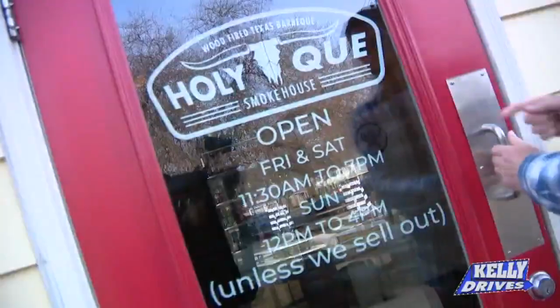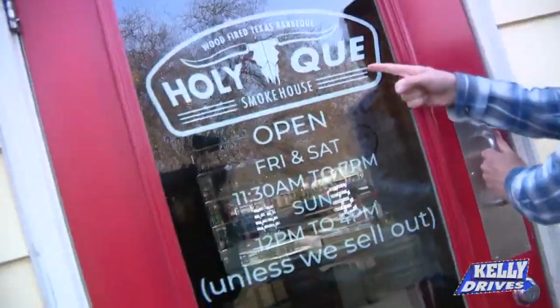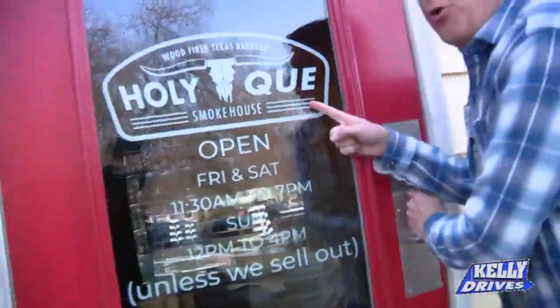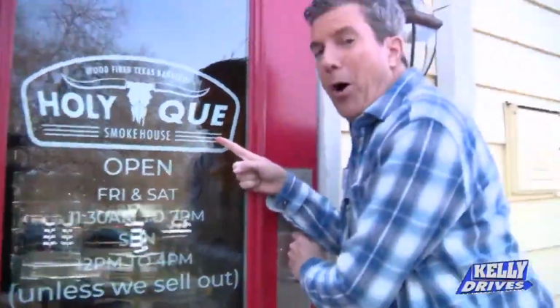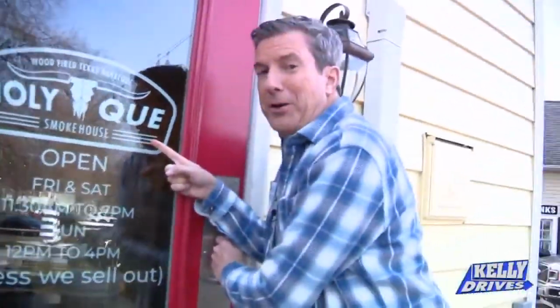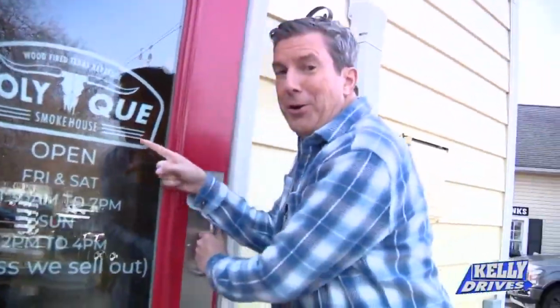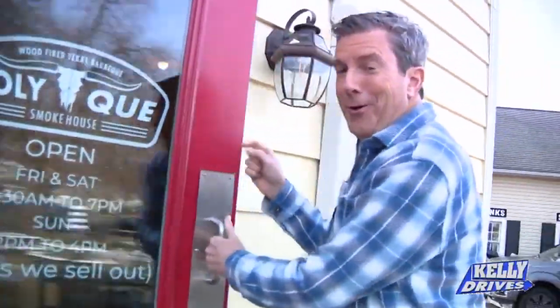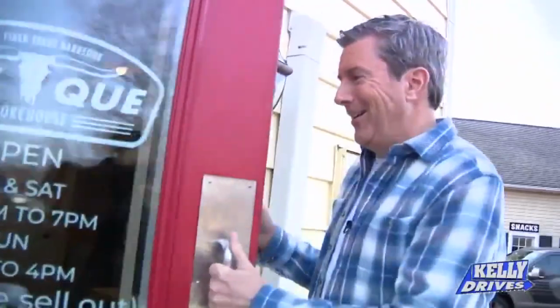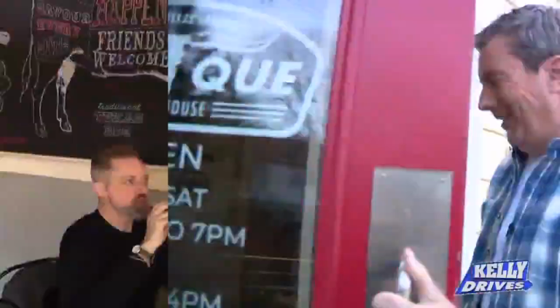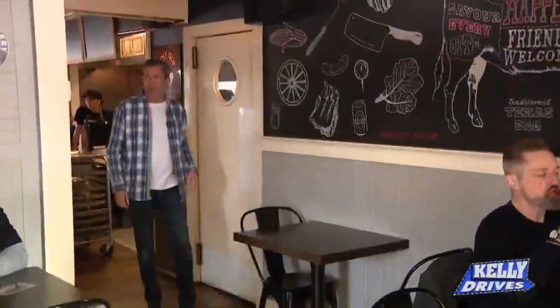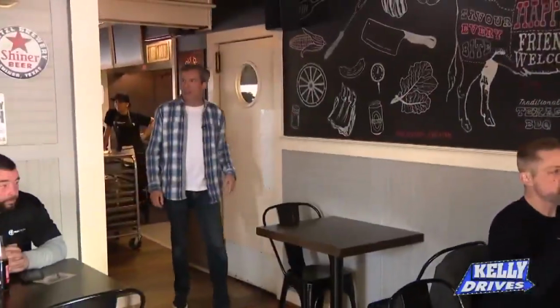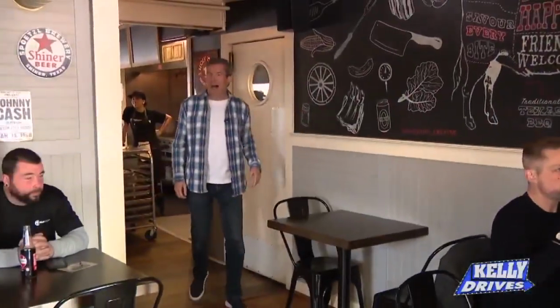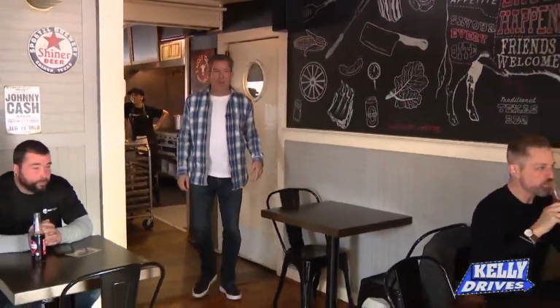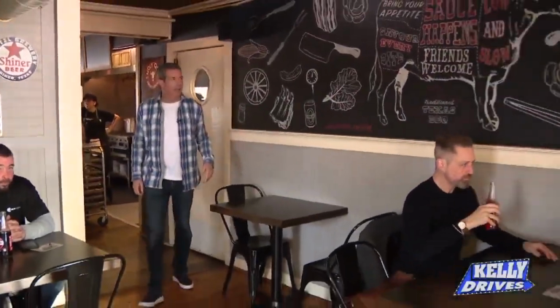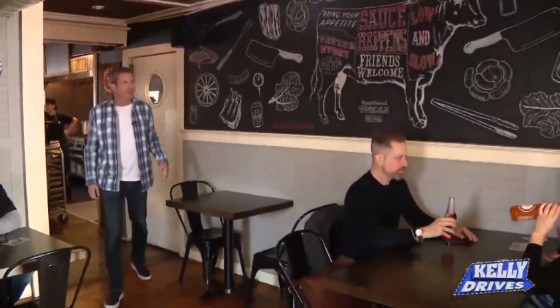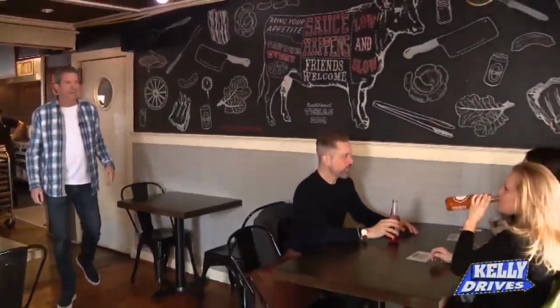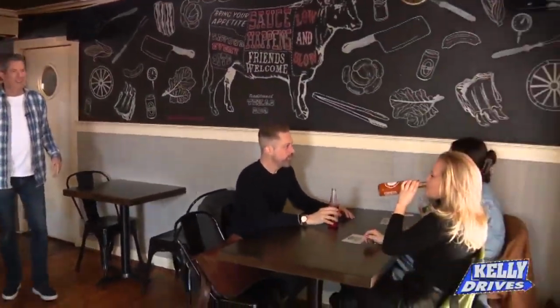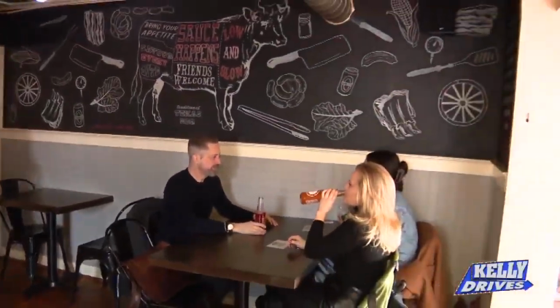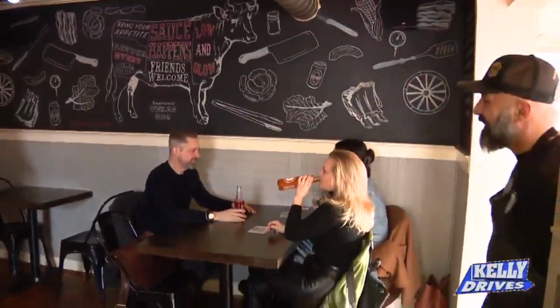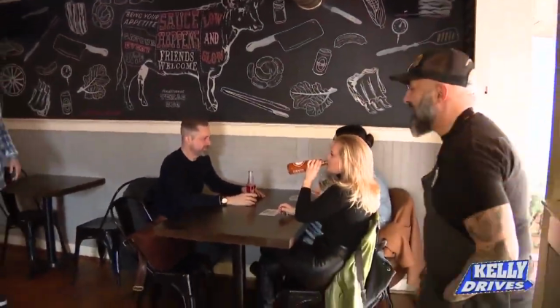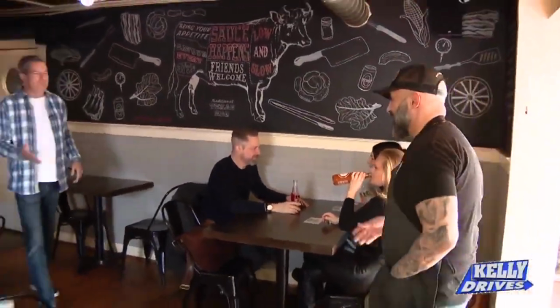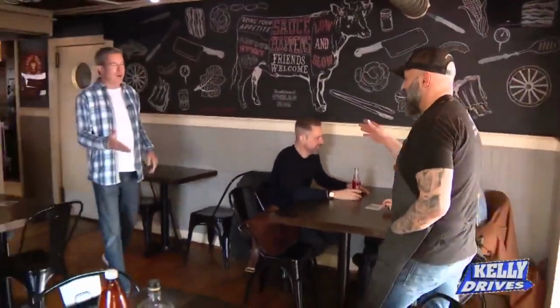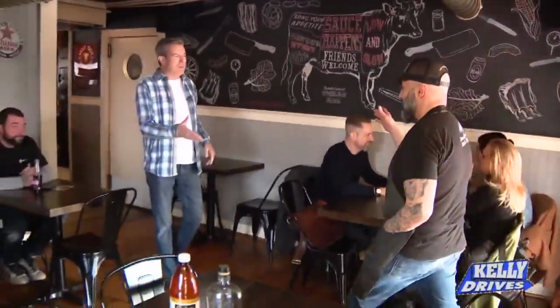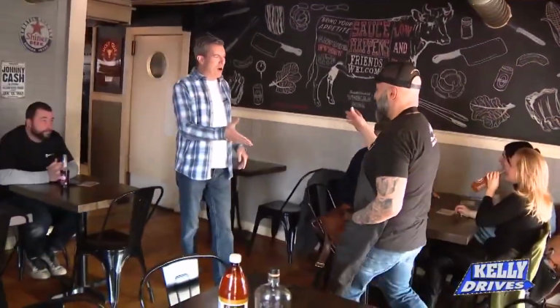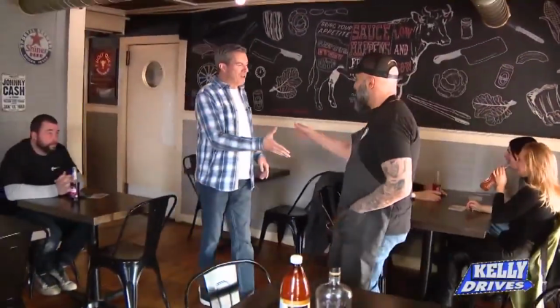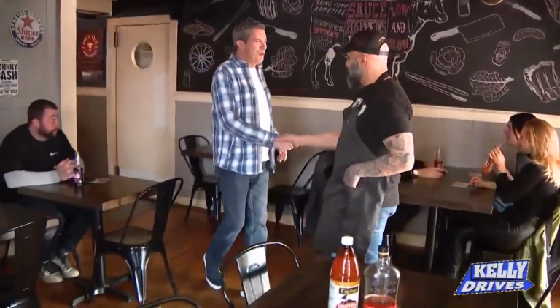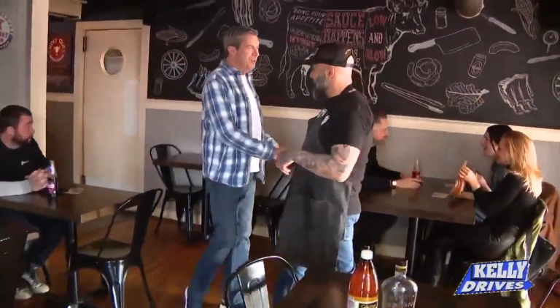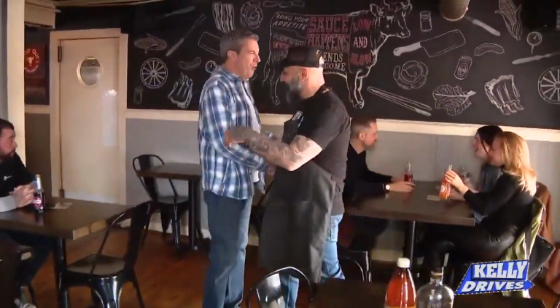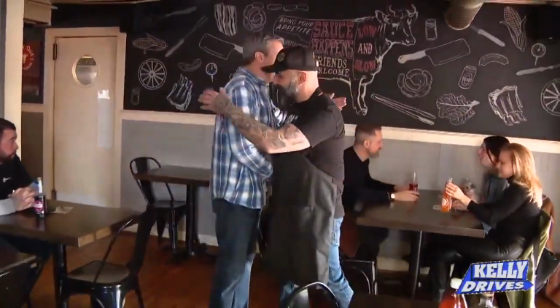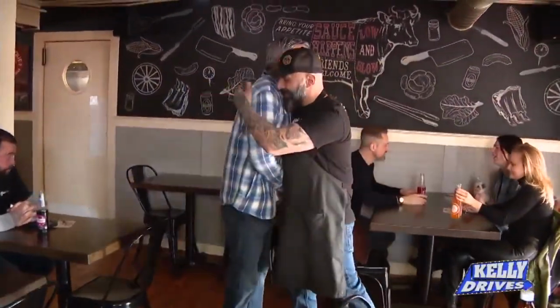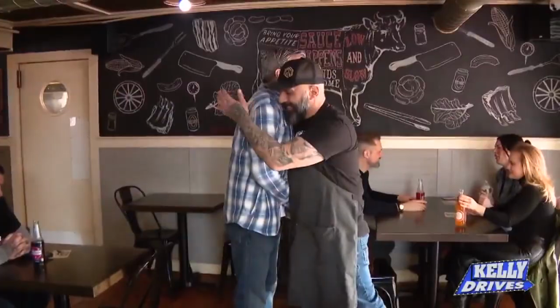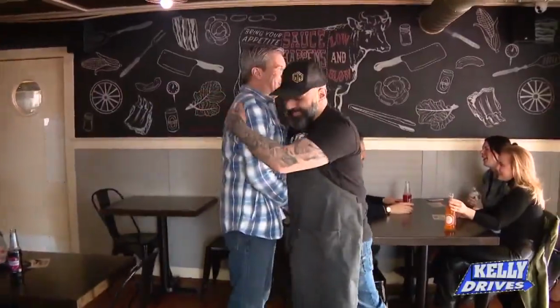Holy Q Barbecue. Tommy, what's up man? Bringing the barbecue to Newville — I love it!